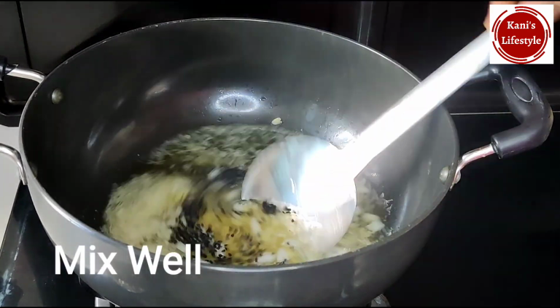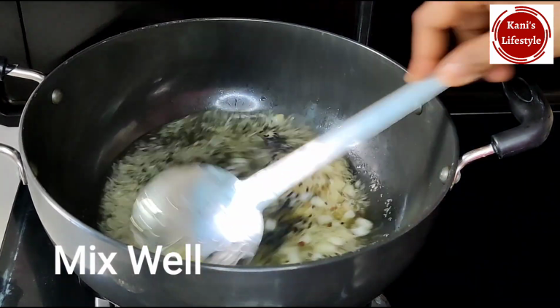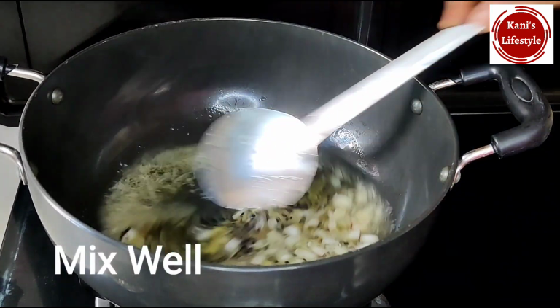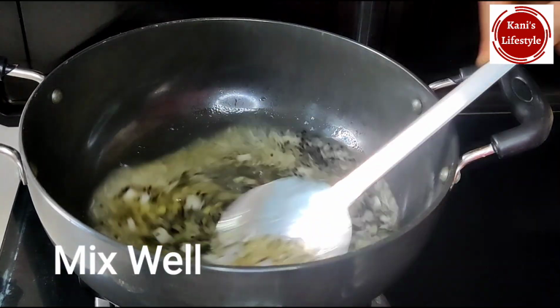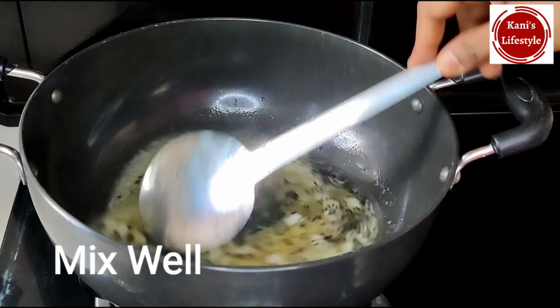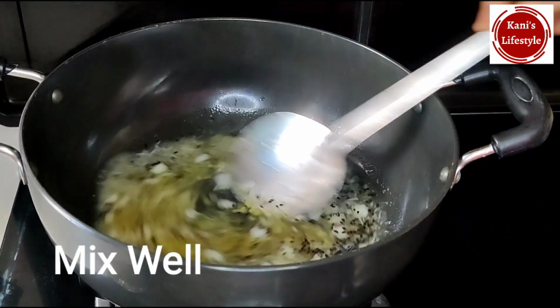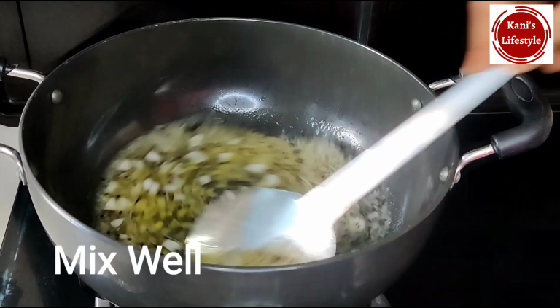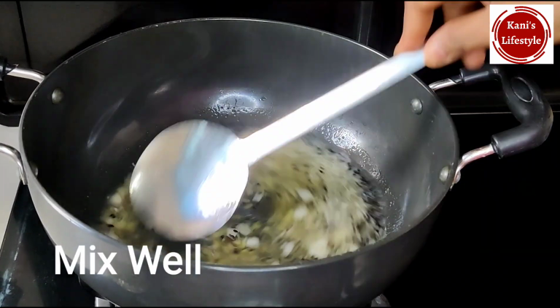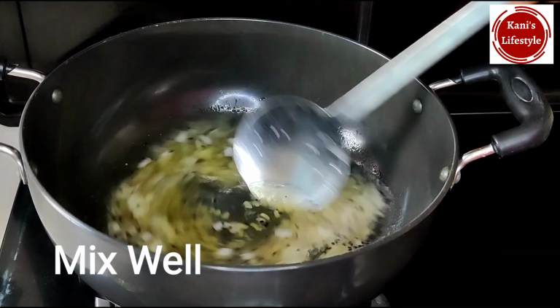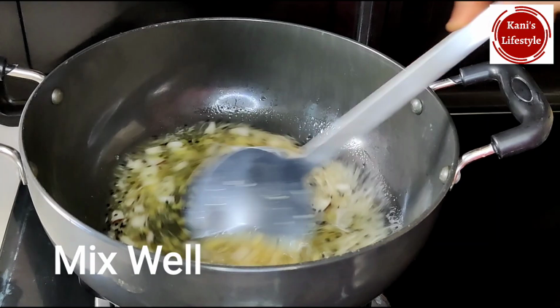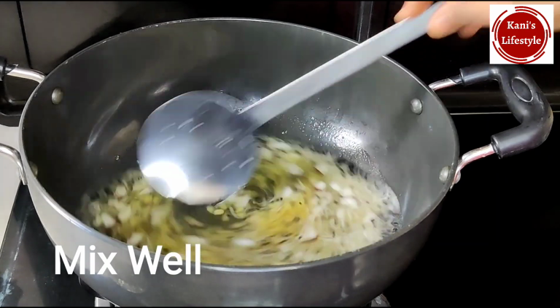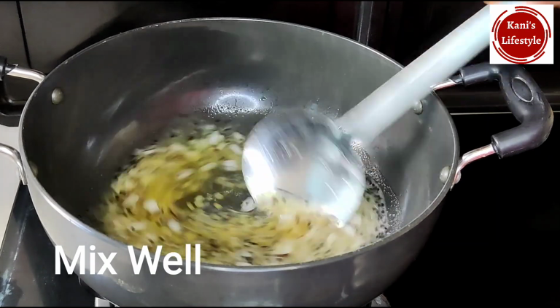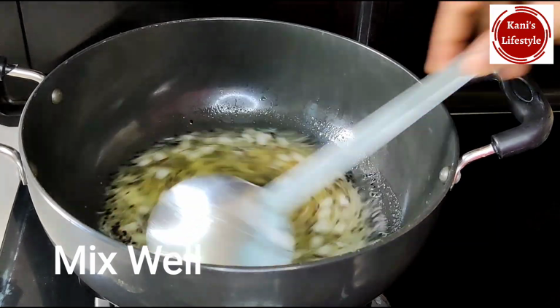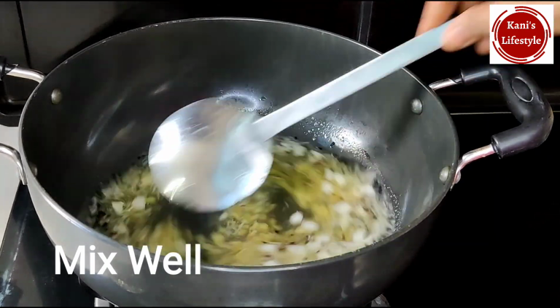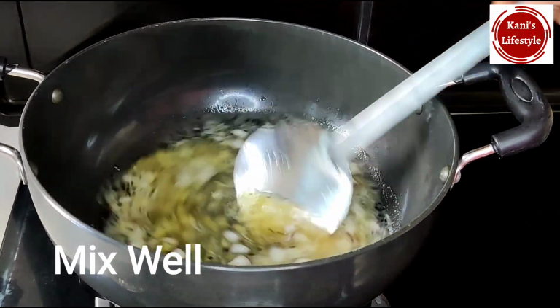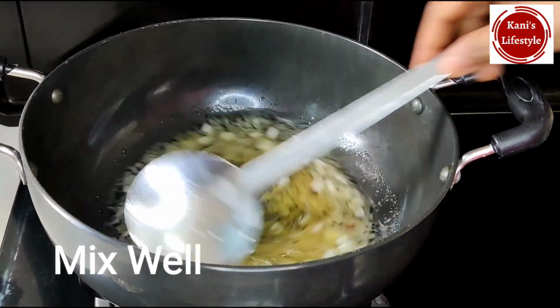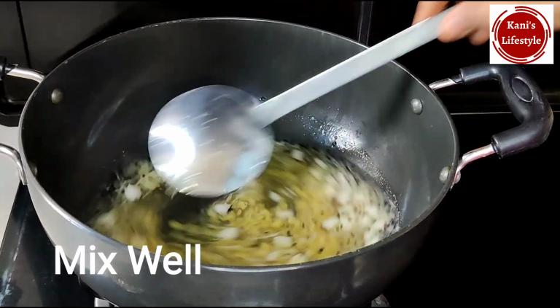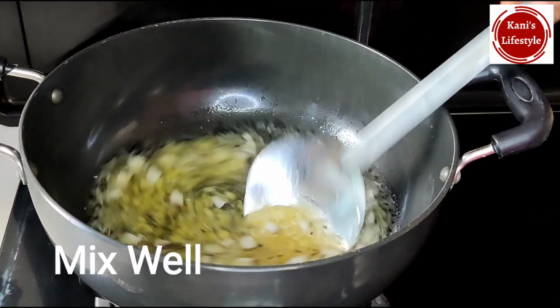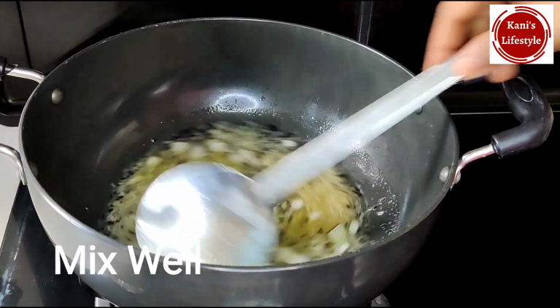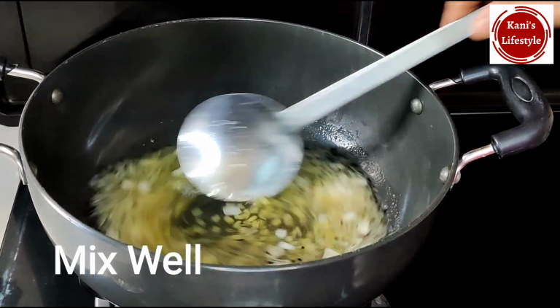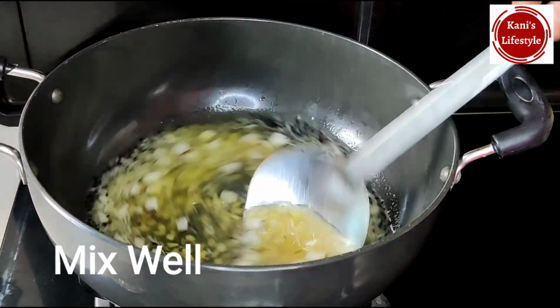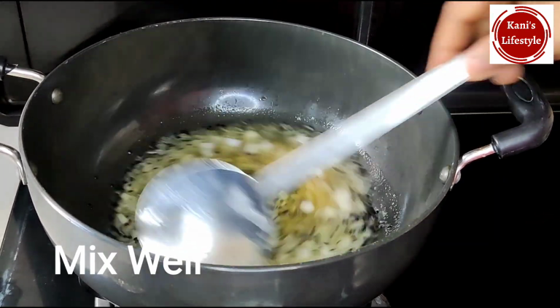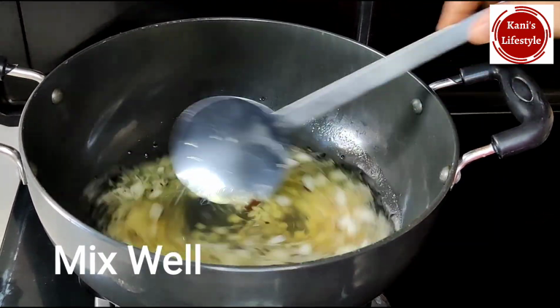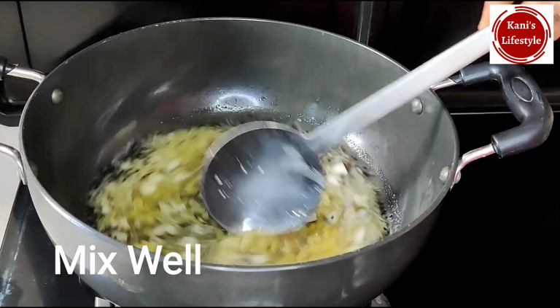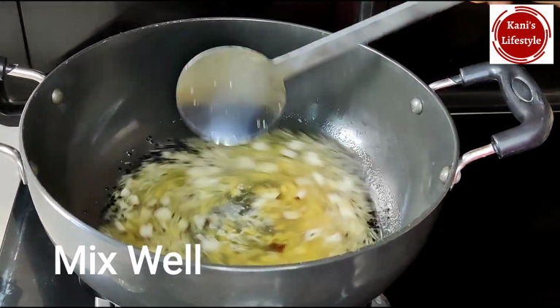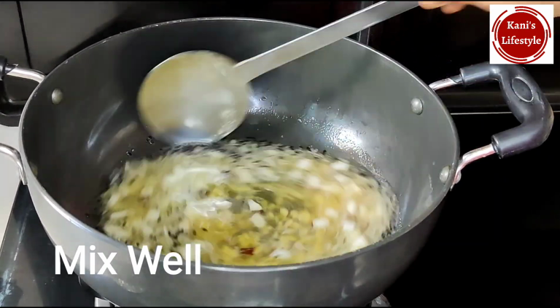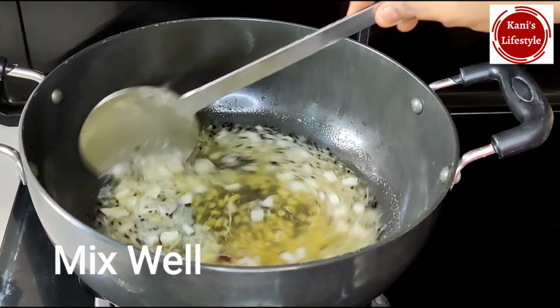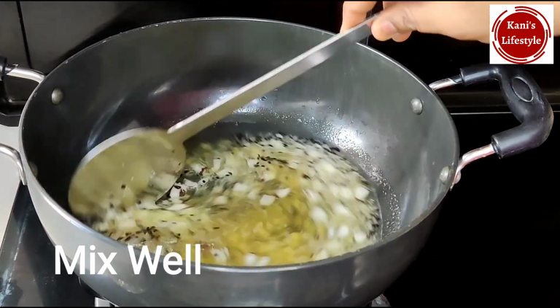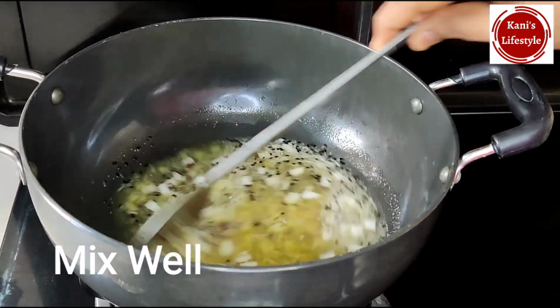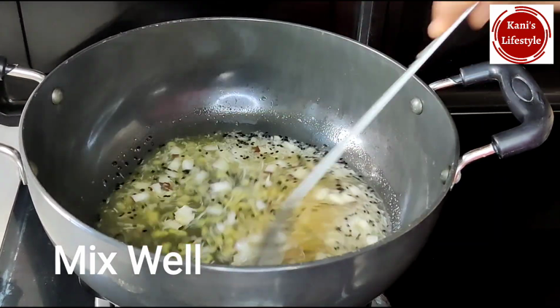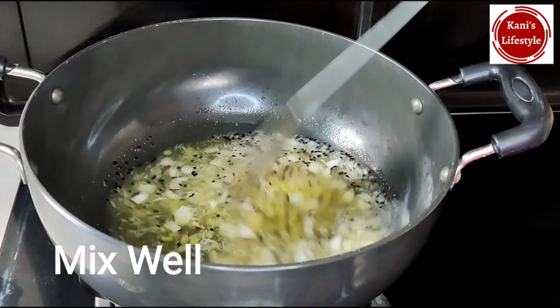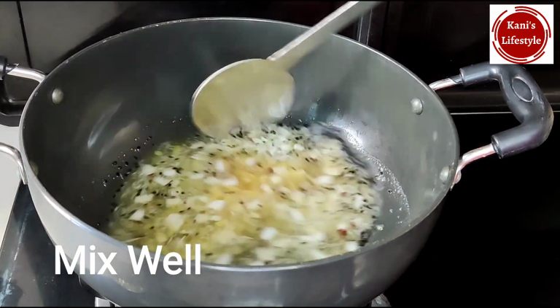Mix it well. Now we can add a small bowl. We can add a small bowl.